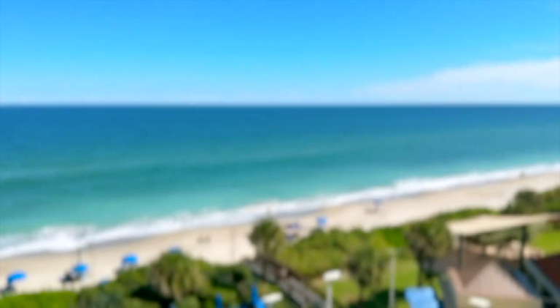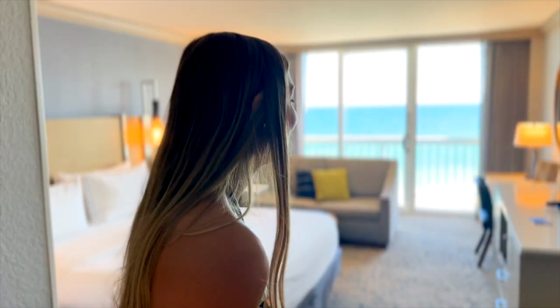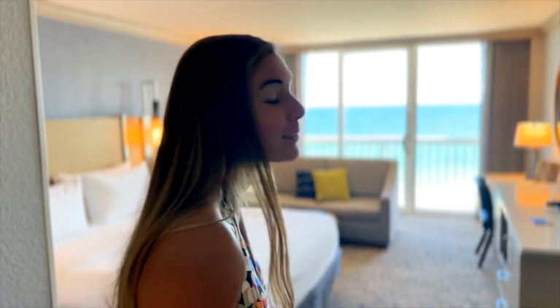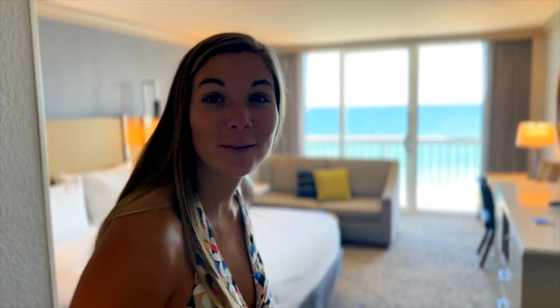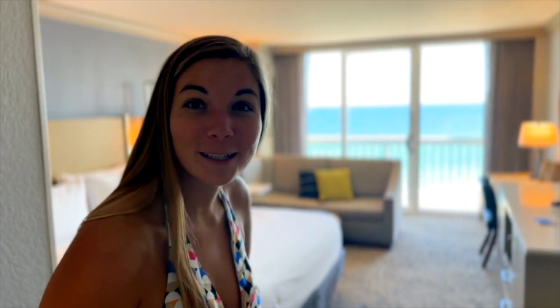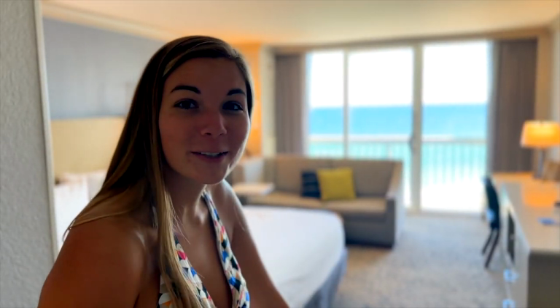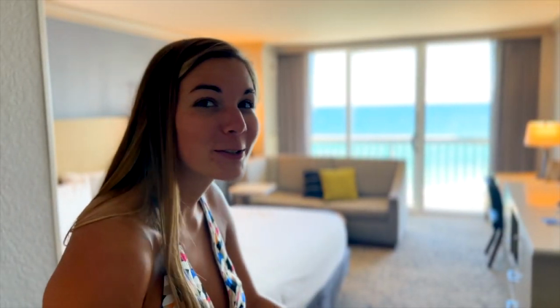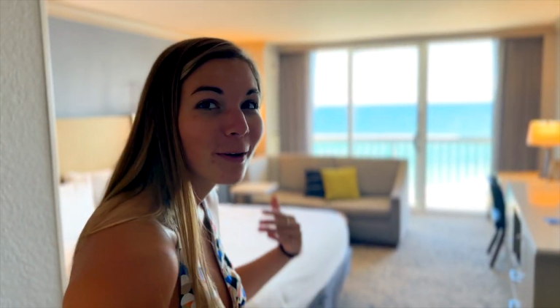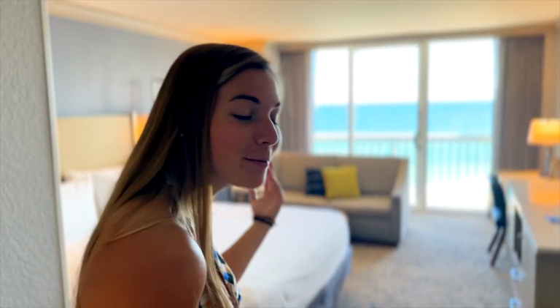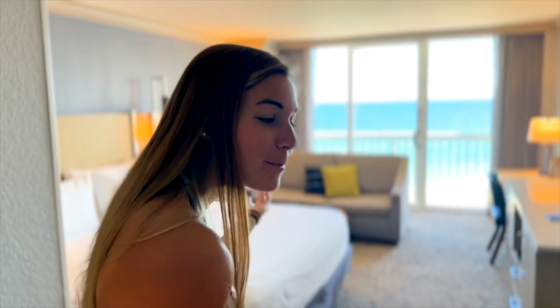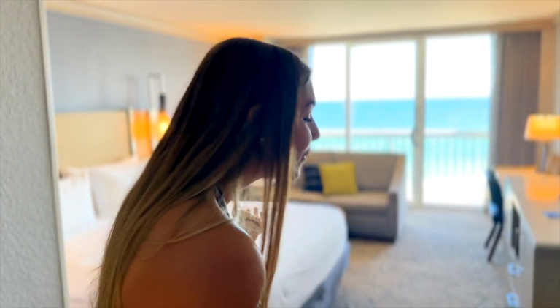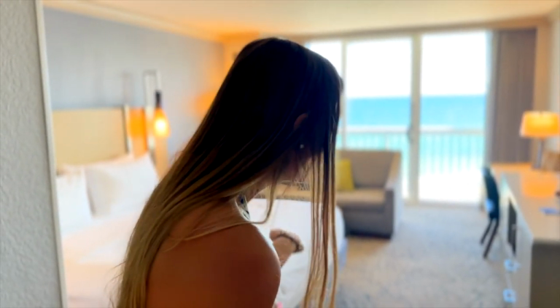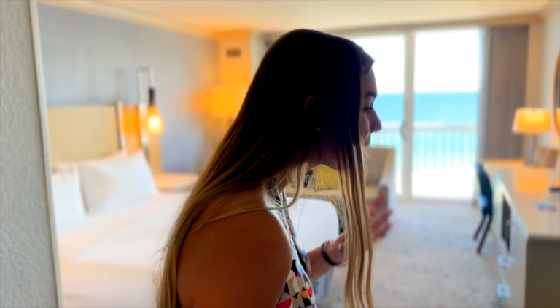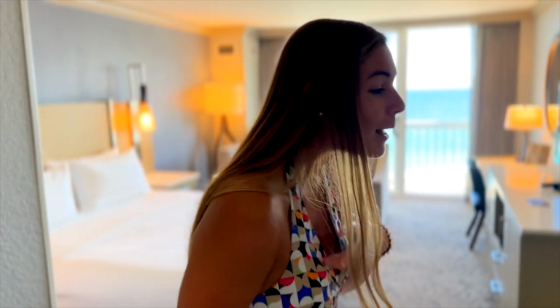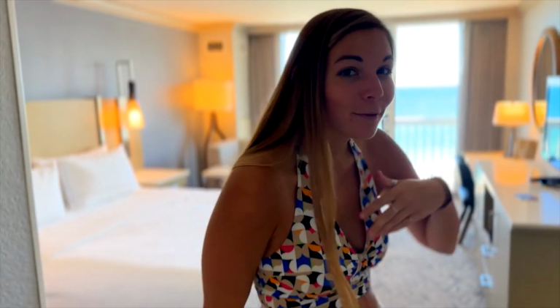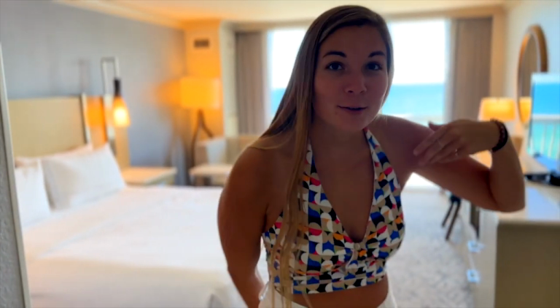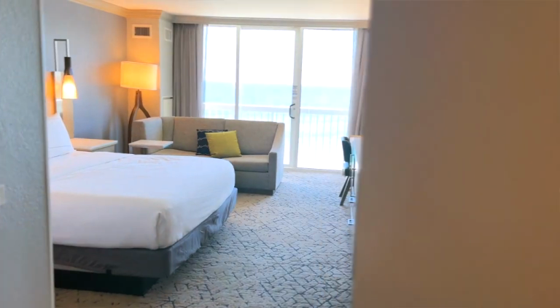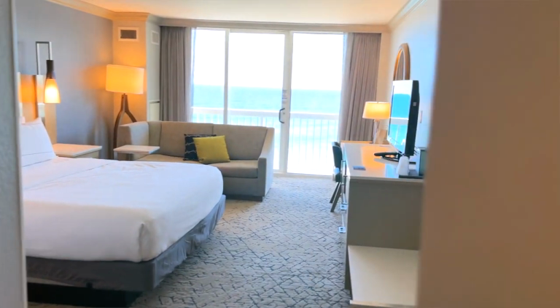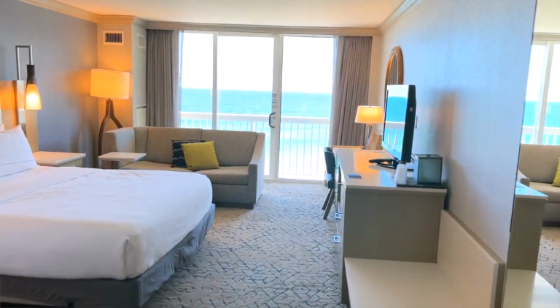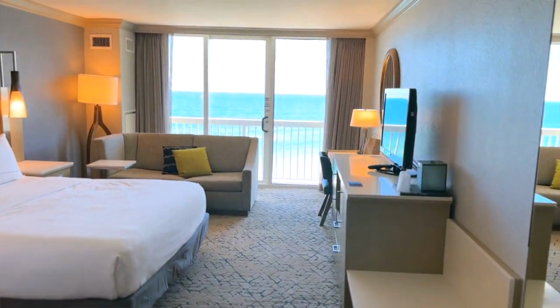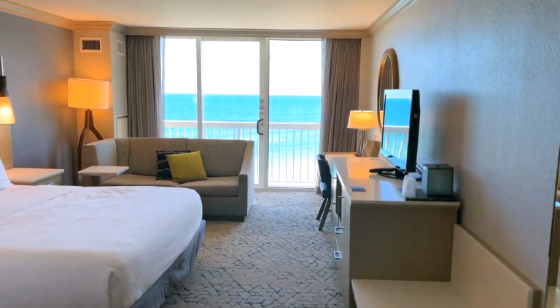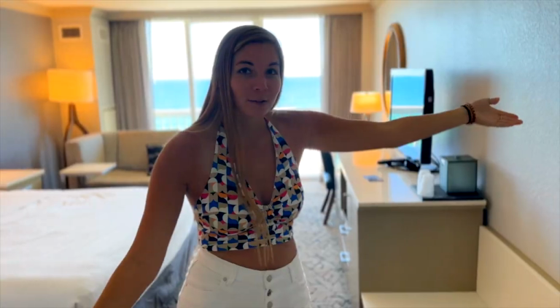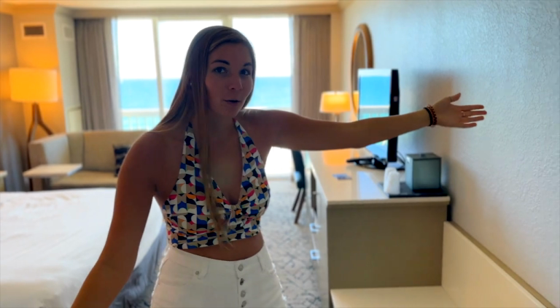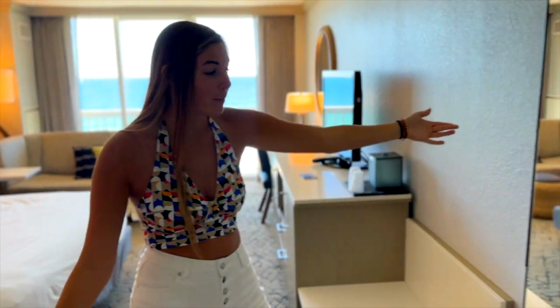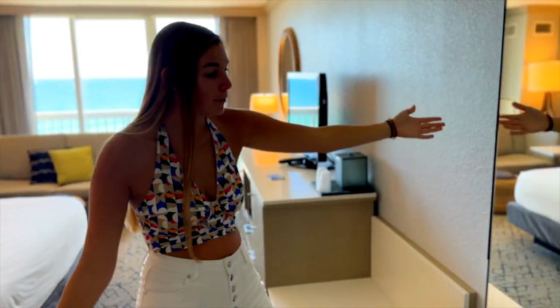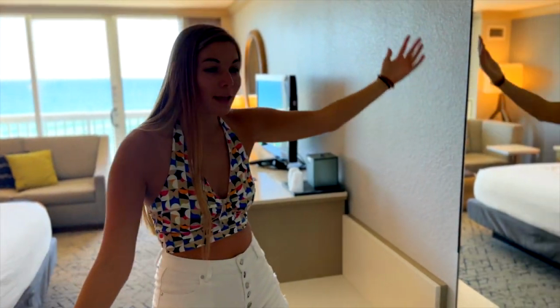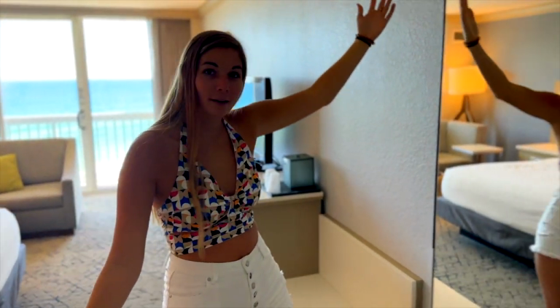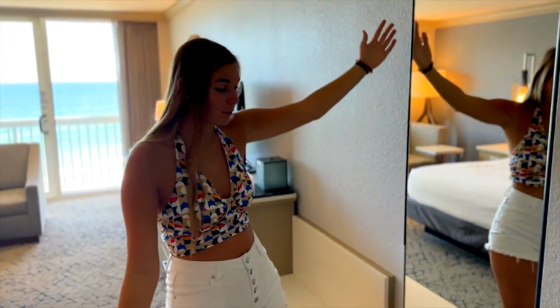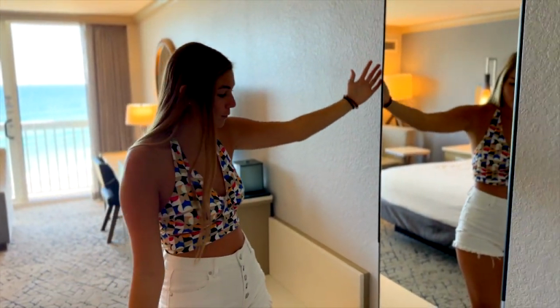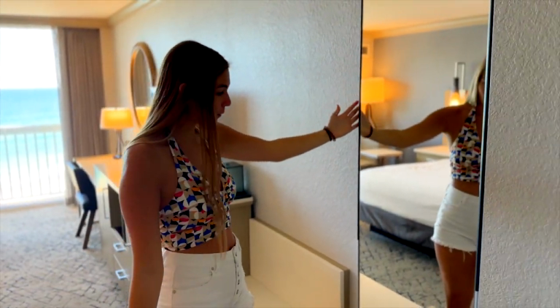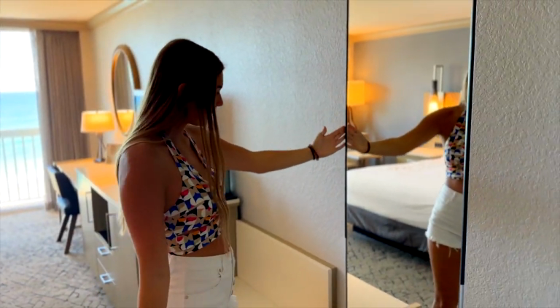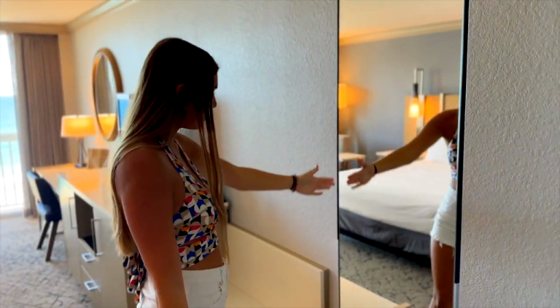We're just going to show you around the room, okay? First off, you walk into a room — there's a full length room right here.